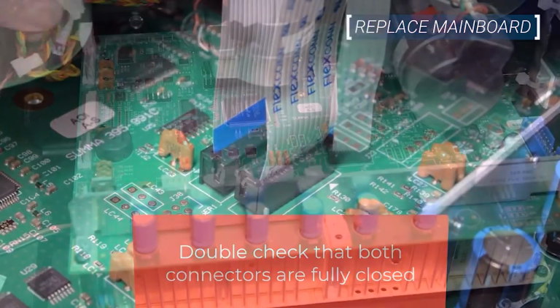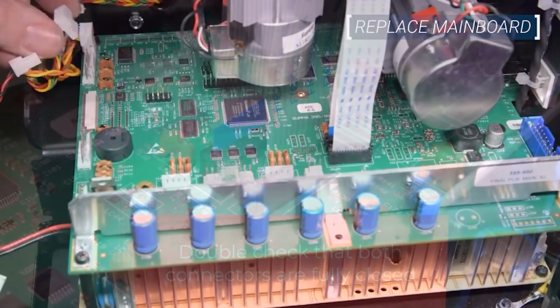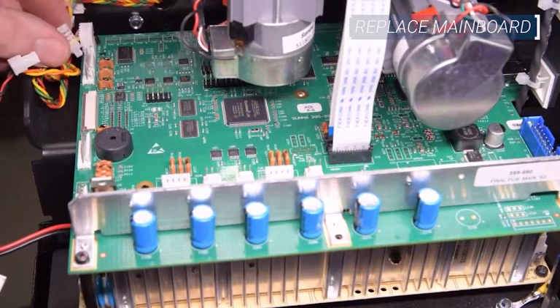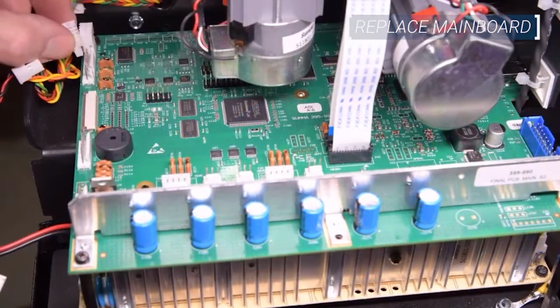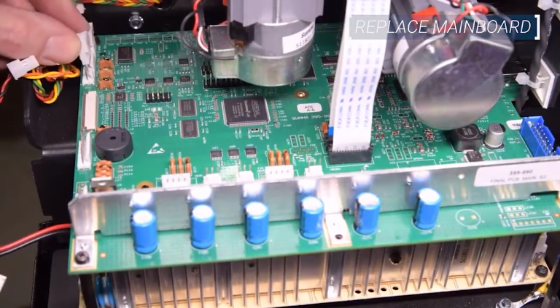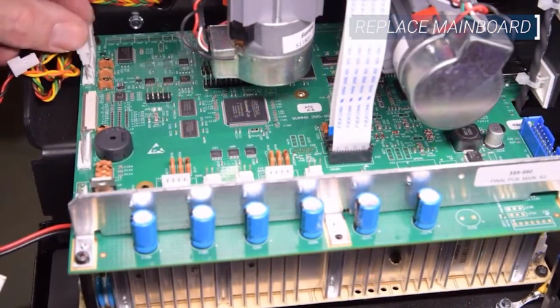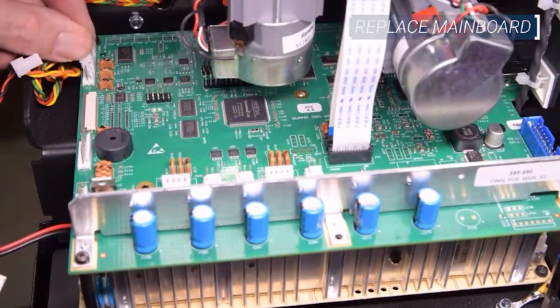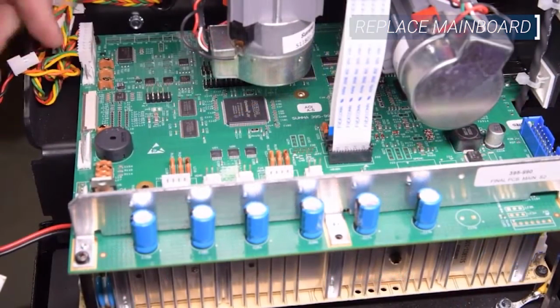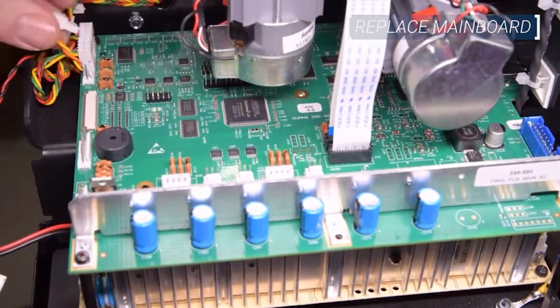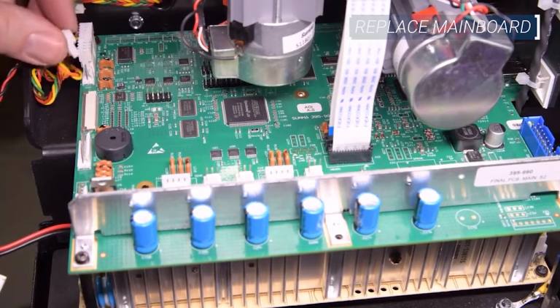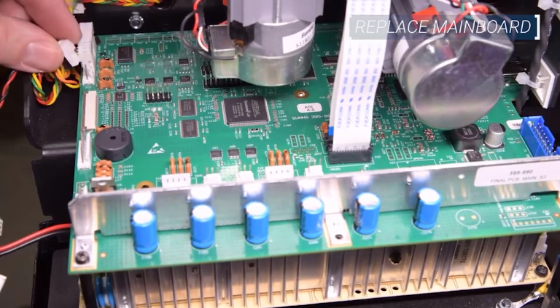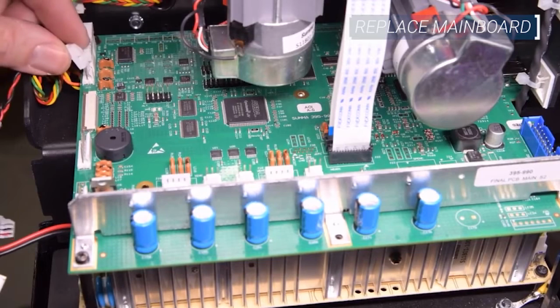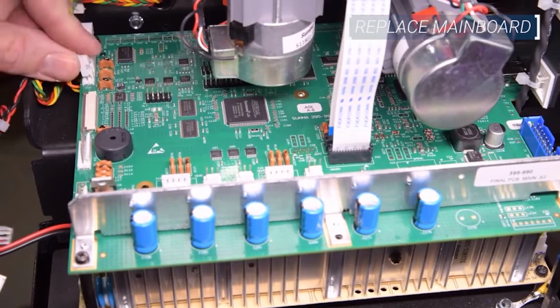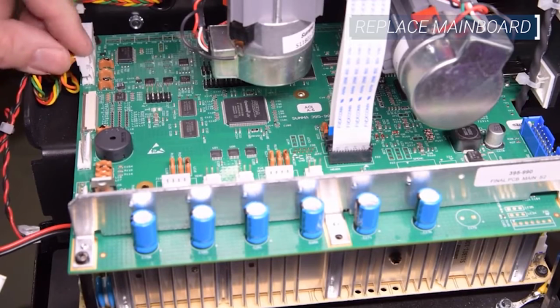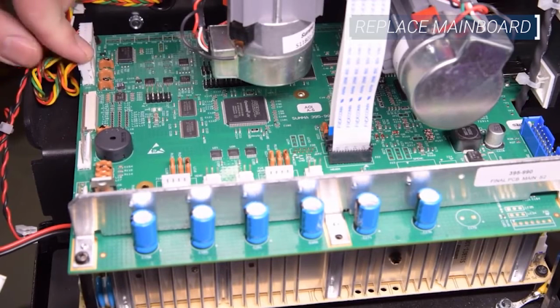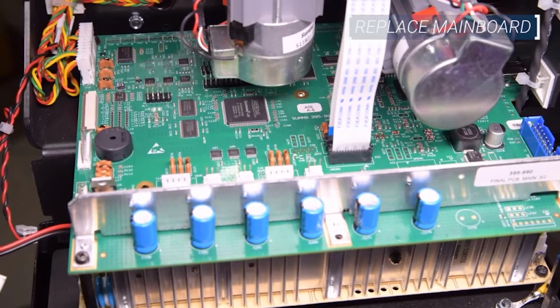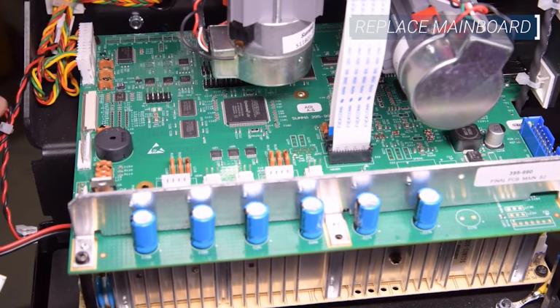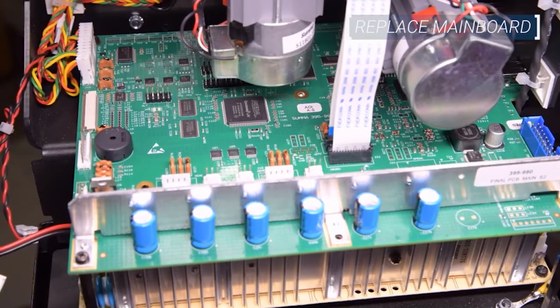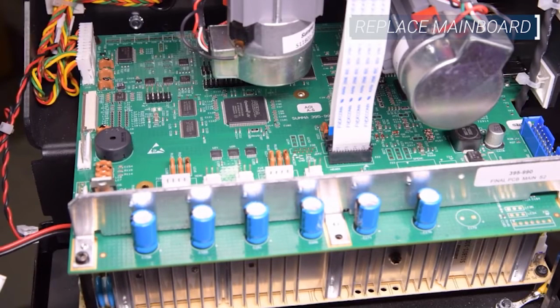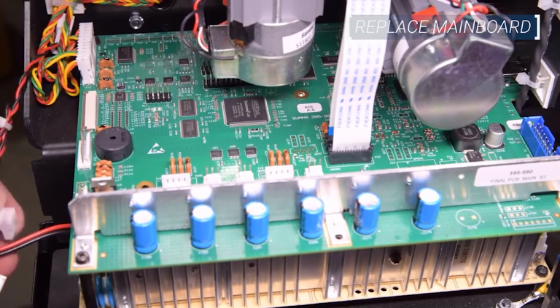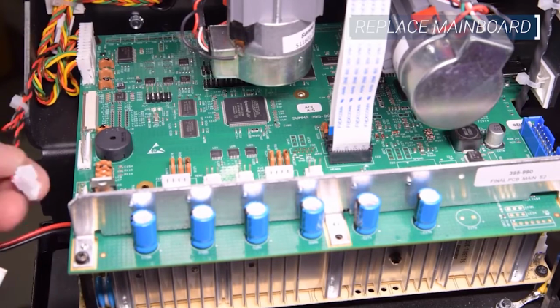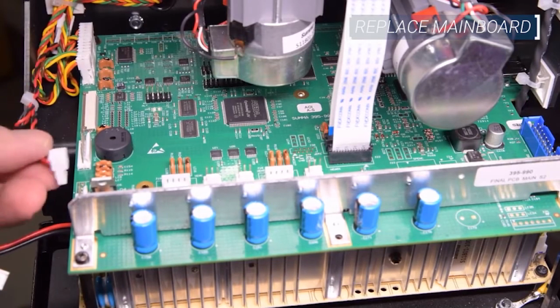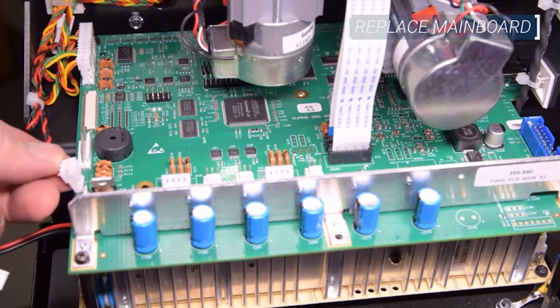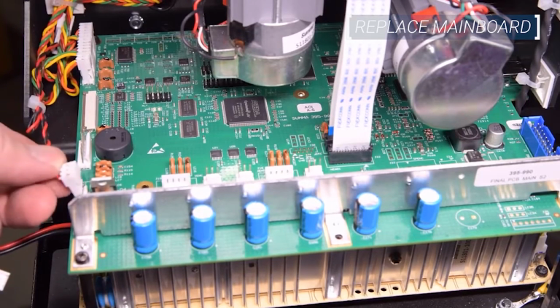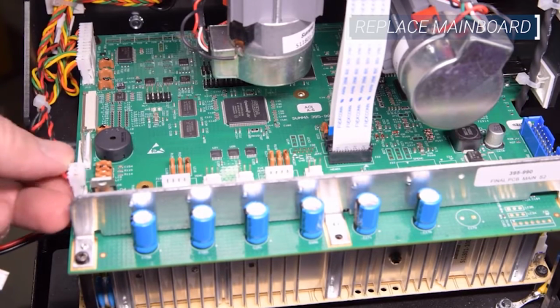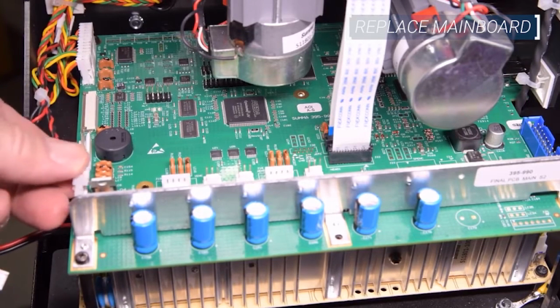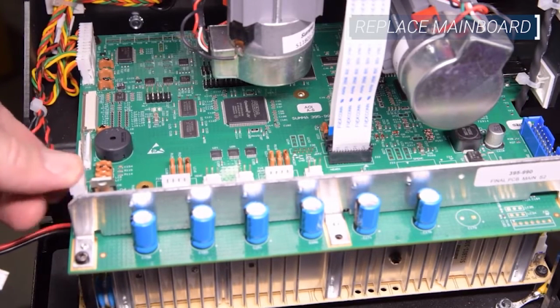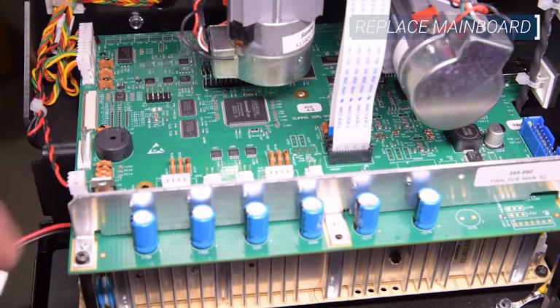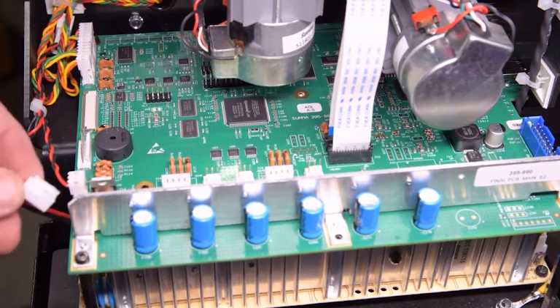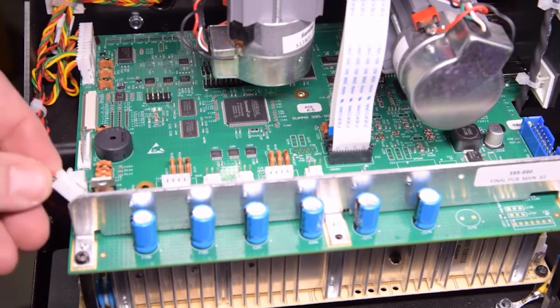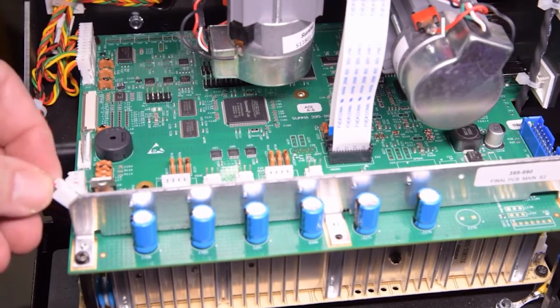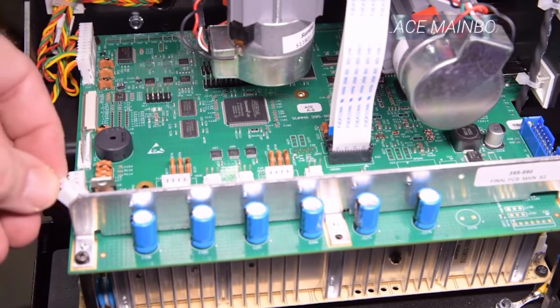Next, re-attach the remaining connectors. Use the reference photo taken earlier as needed to ensure accuracy.